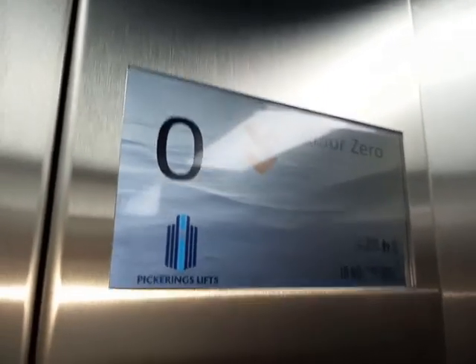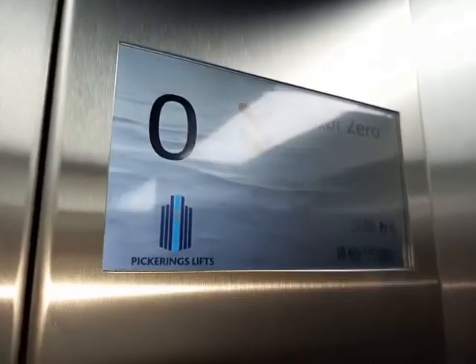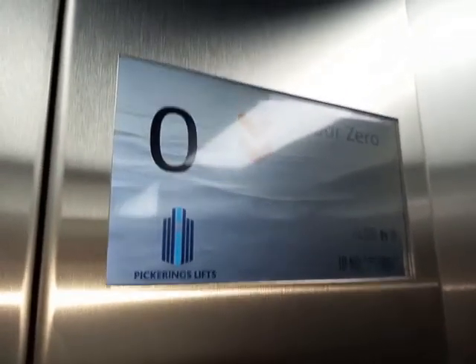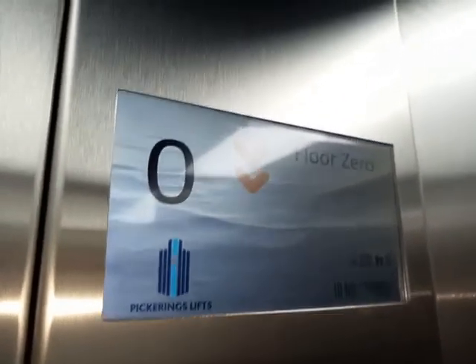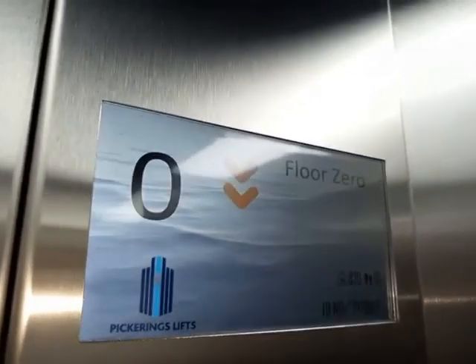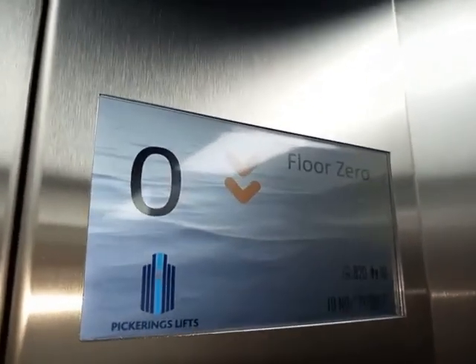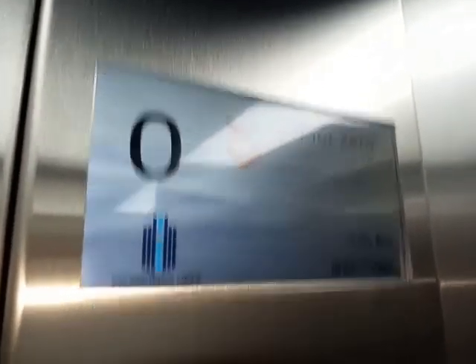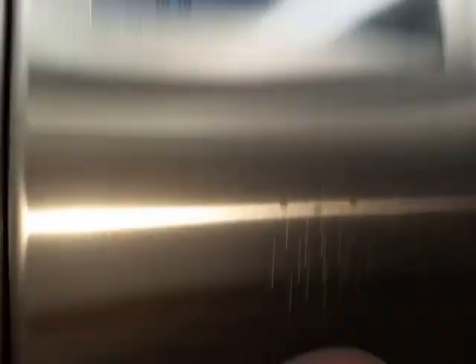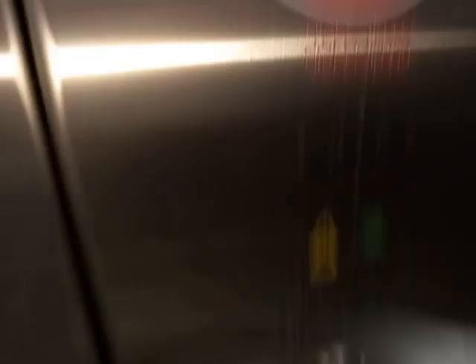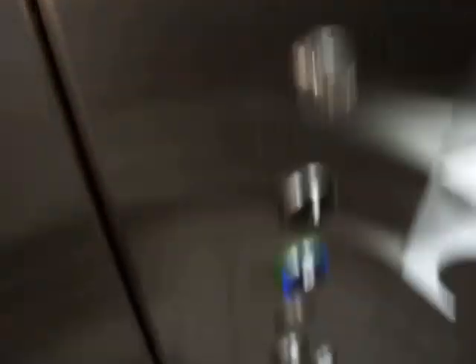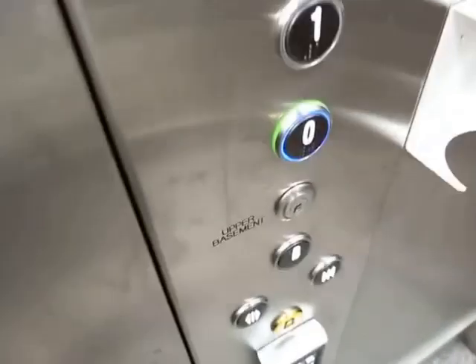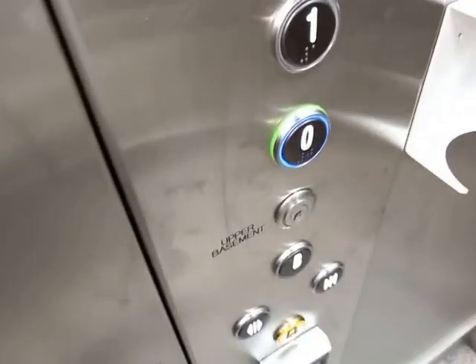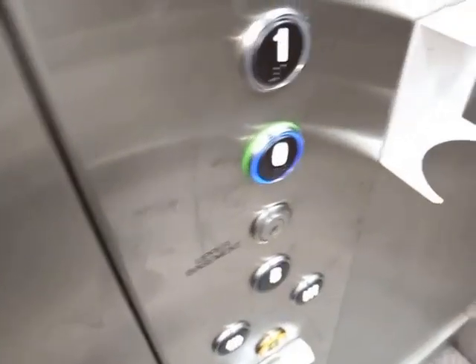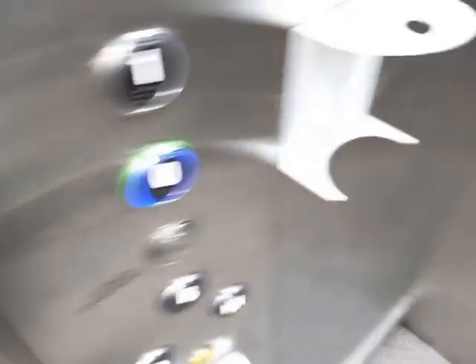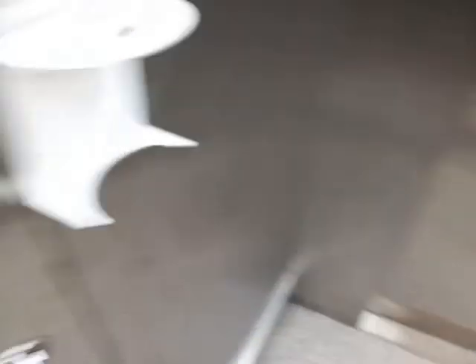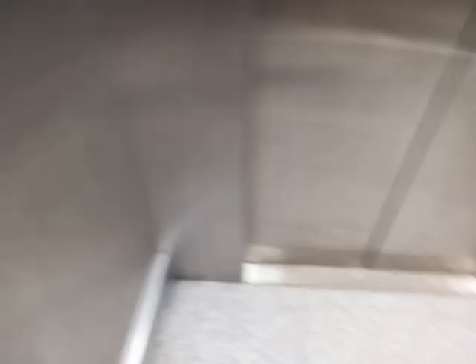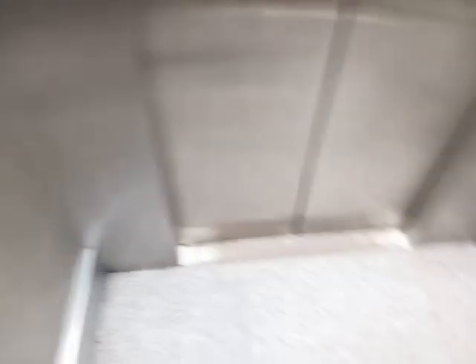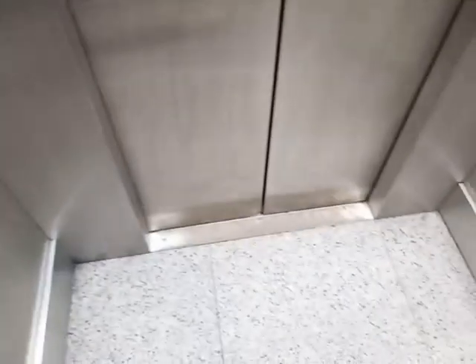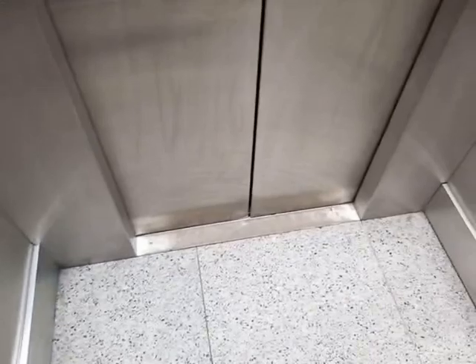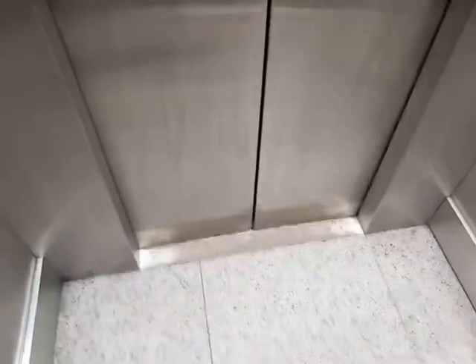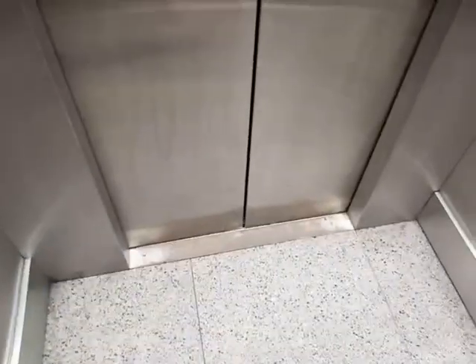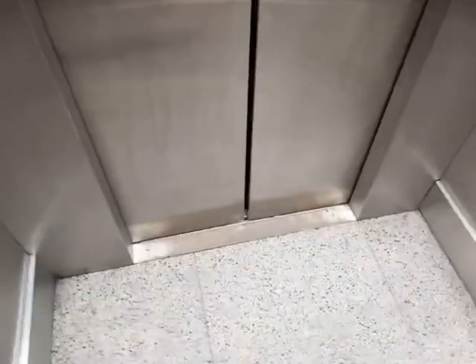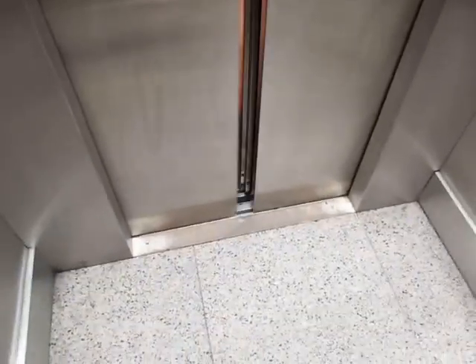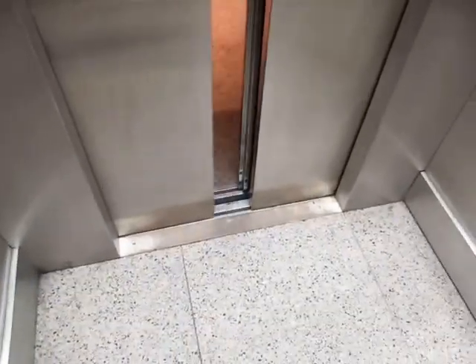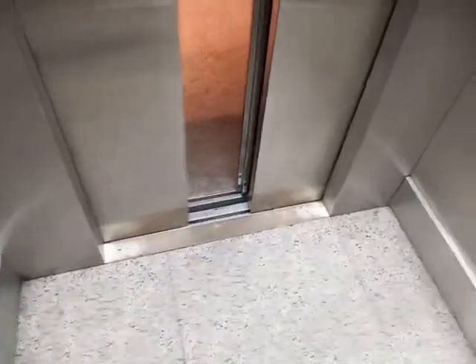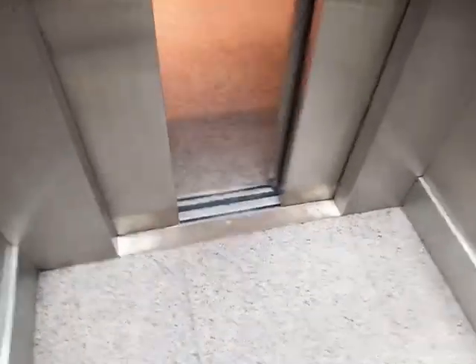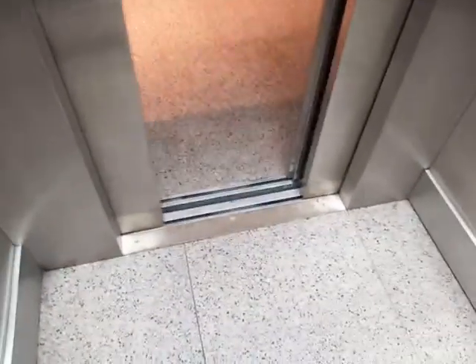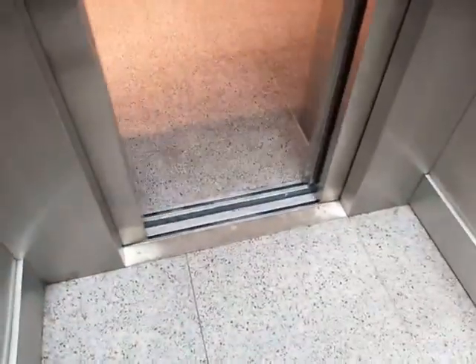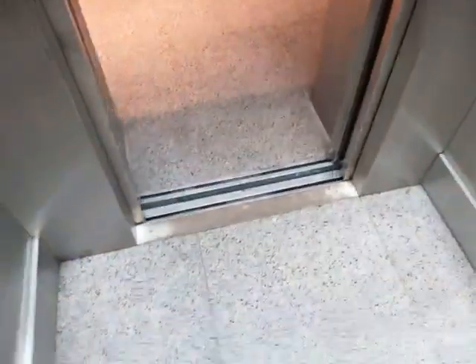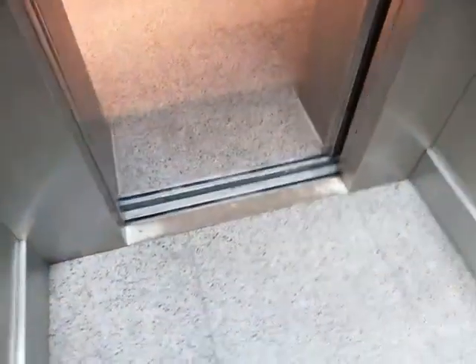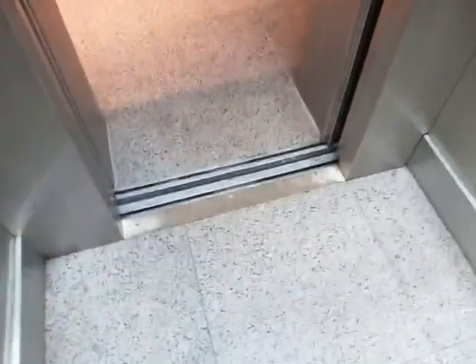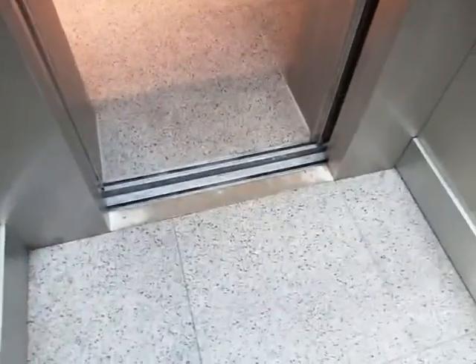Floor zero. Doors opening. I think it's had its way.